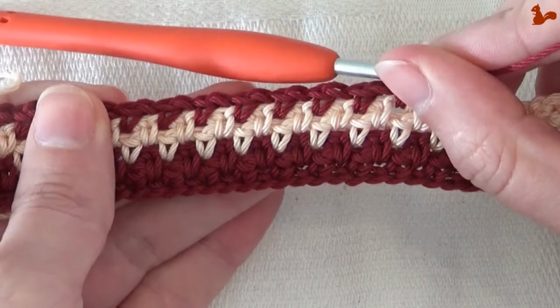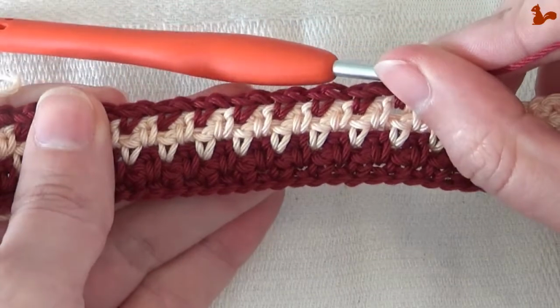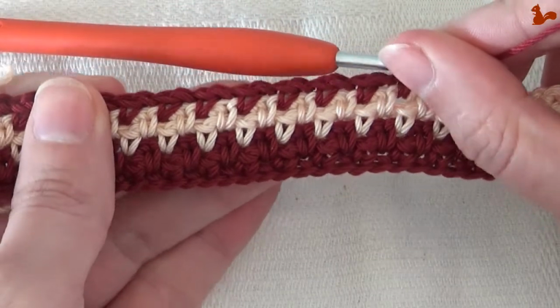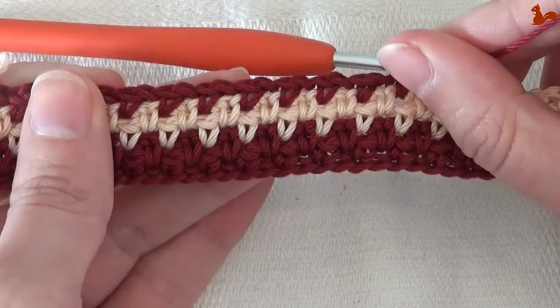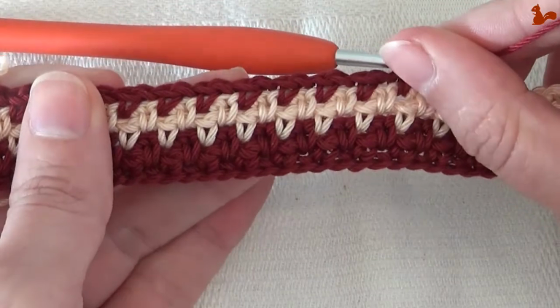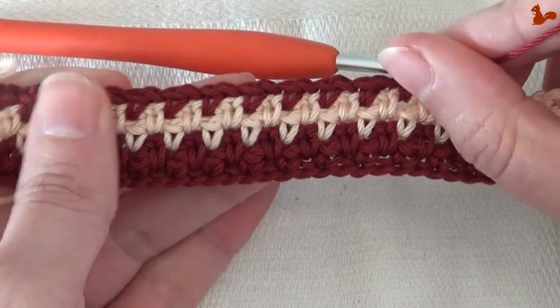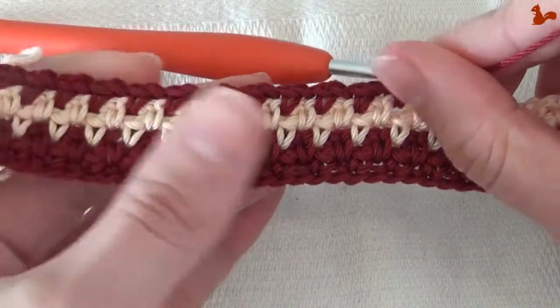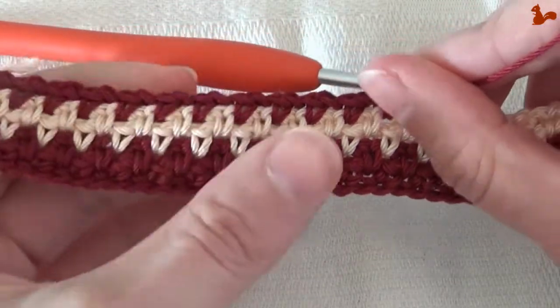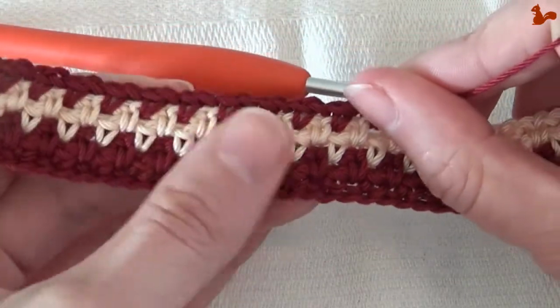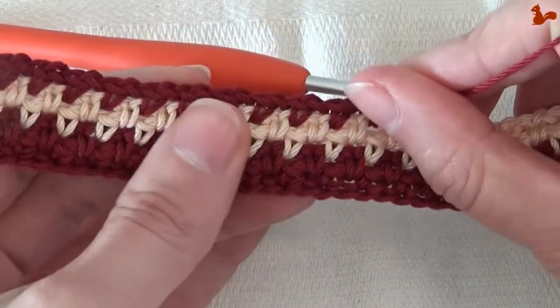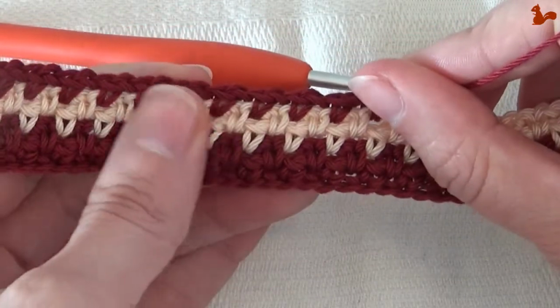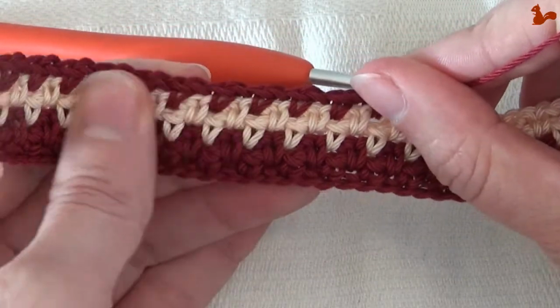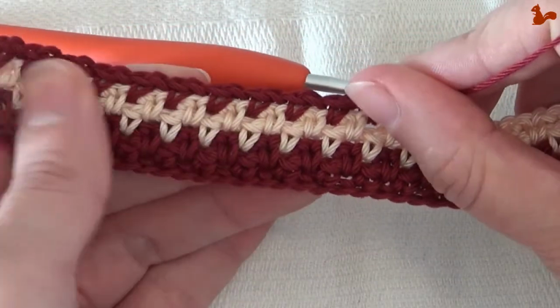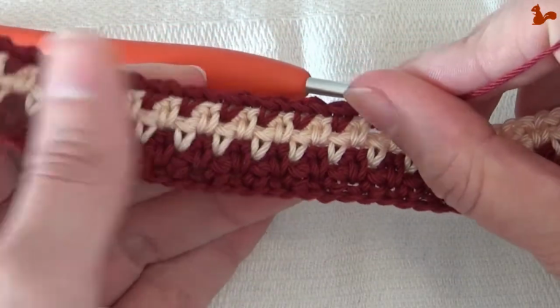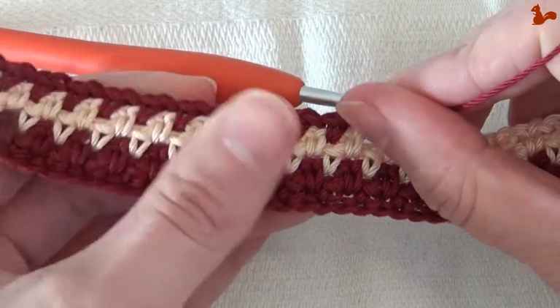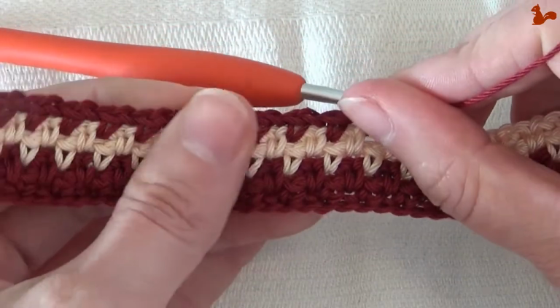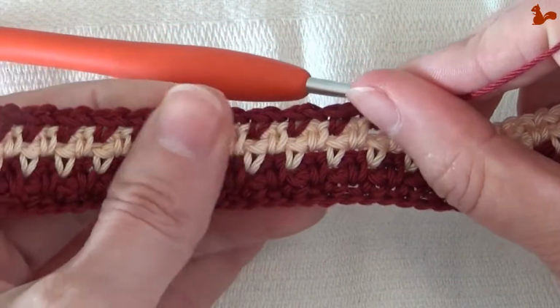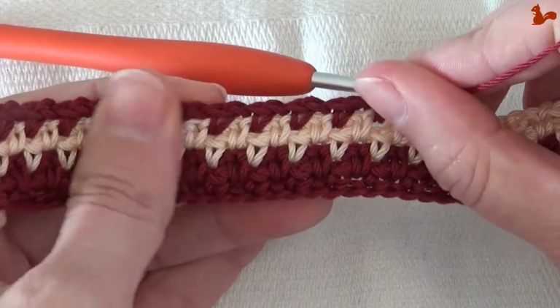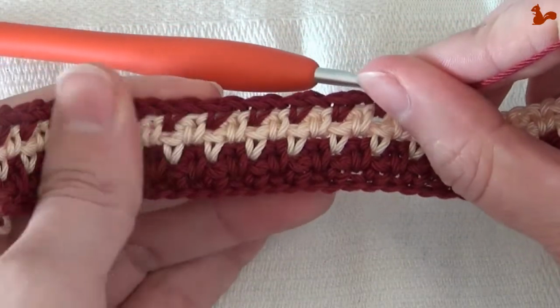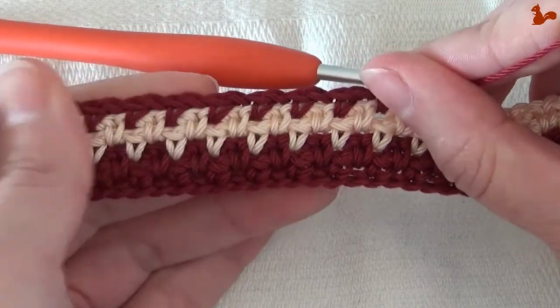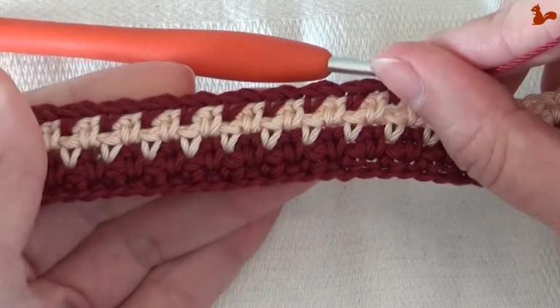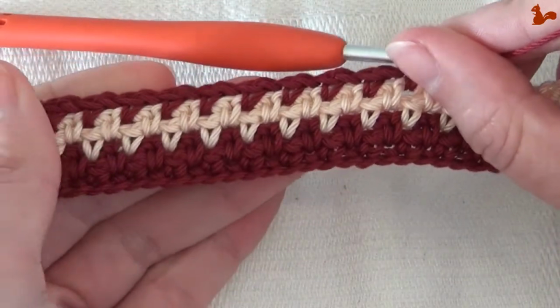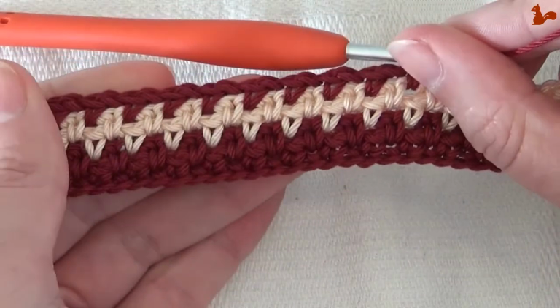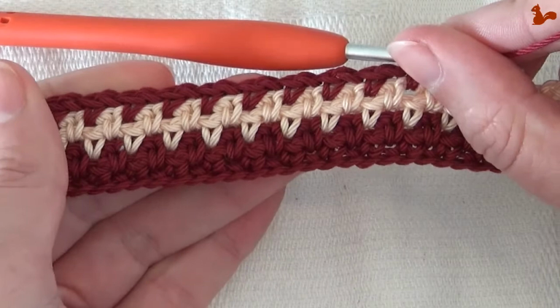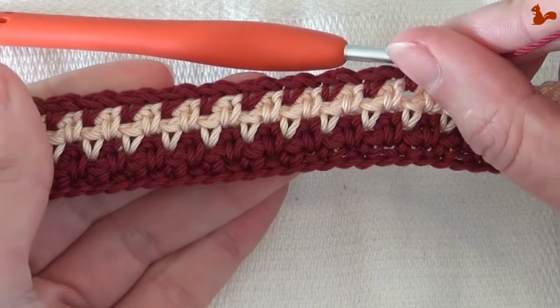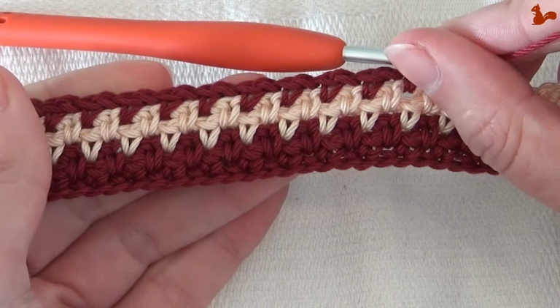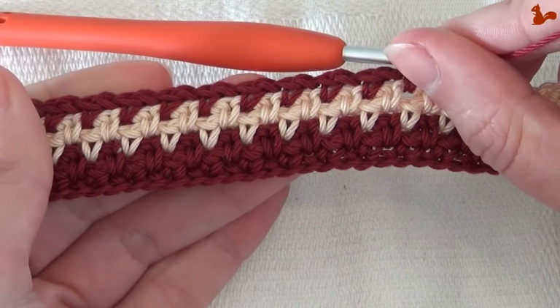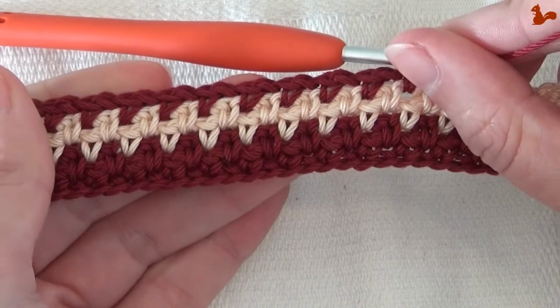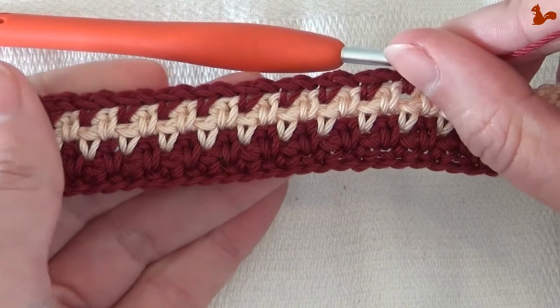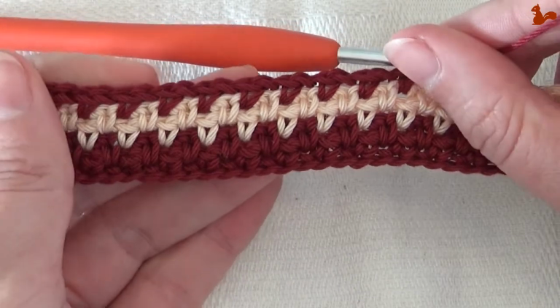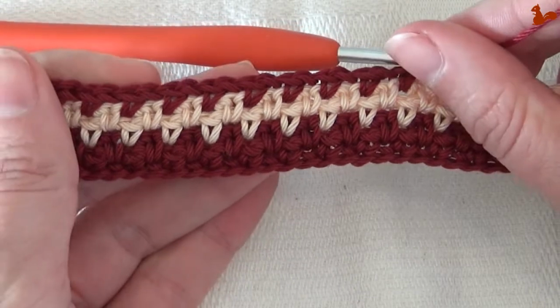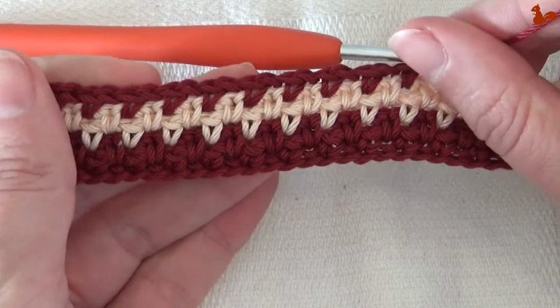Bags are perfect for it, but also blankets and afghans — it's really a perfect stitch for those.